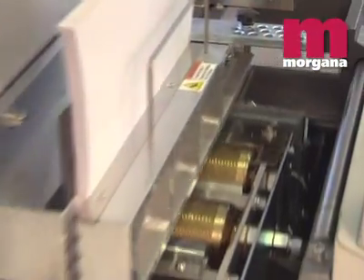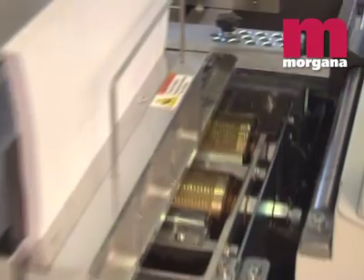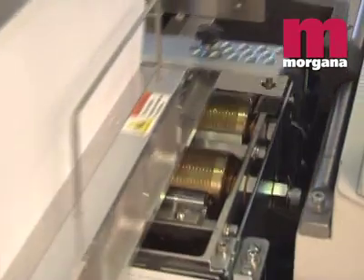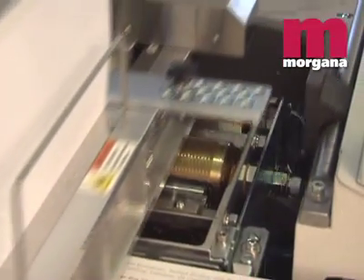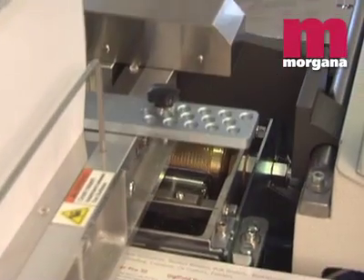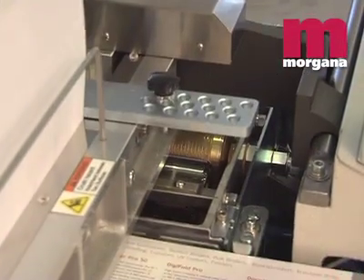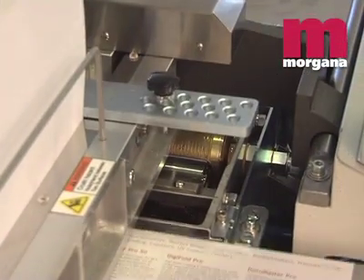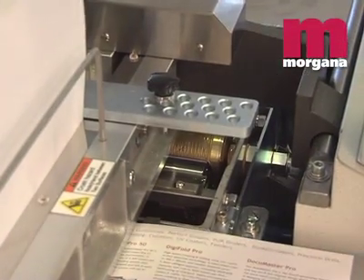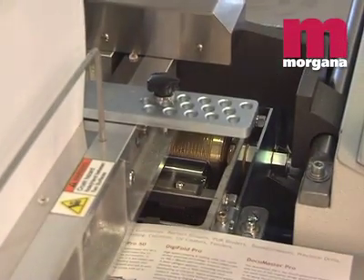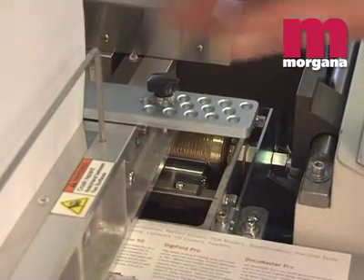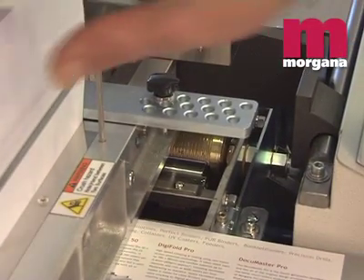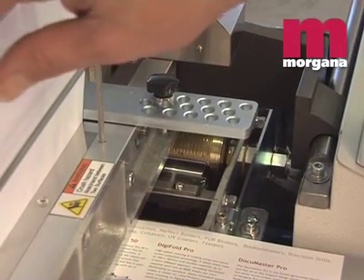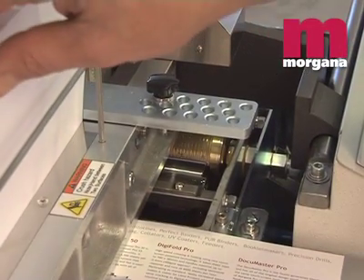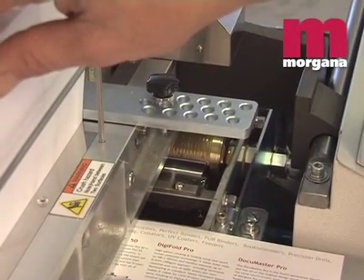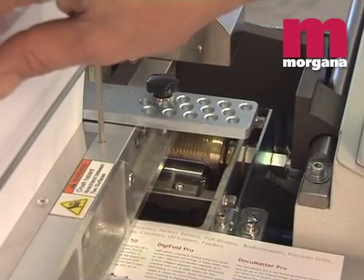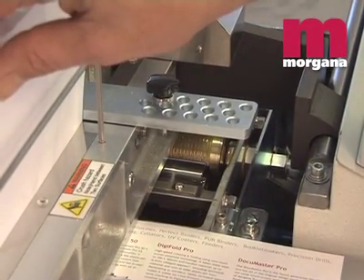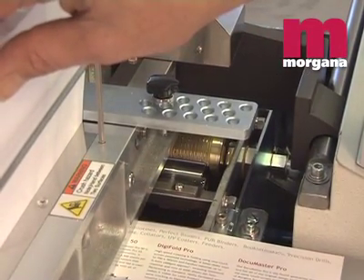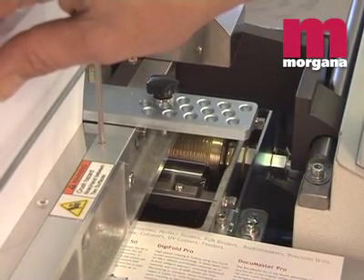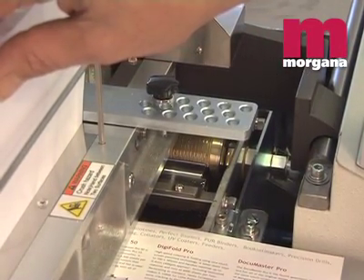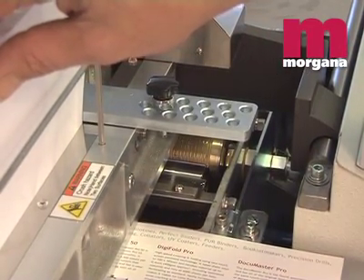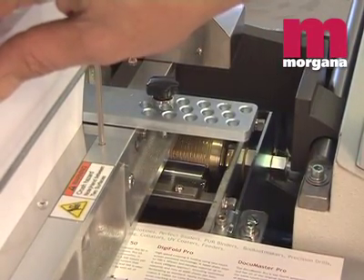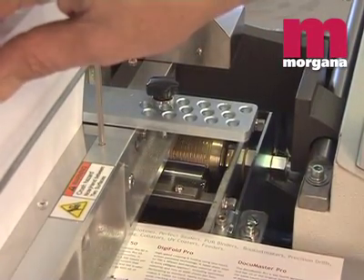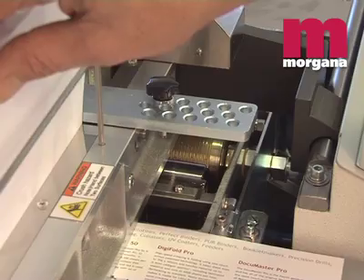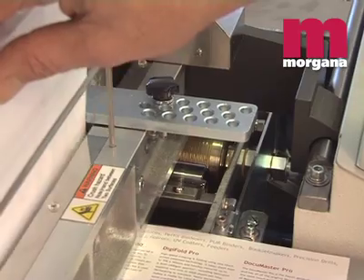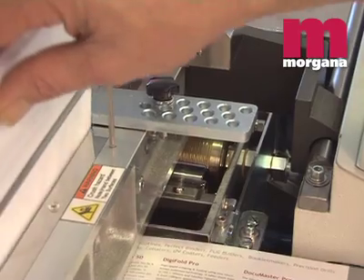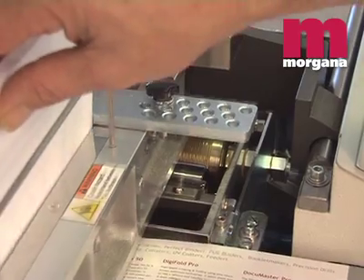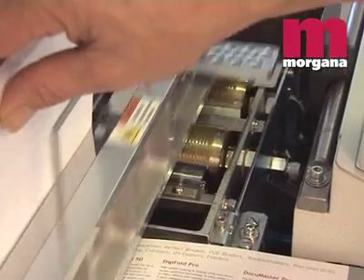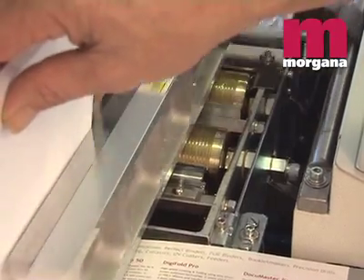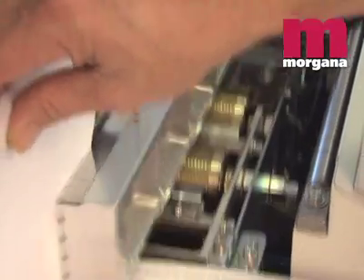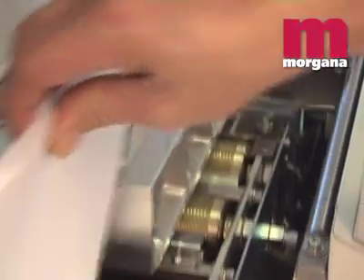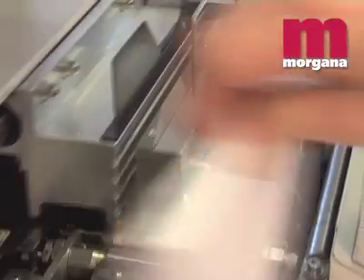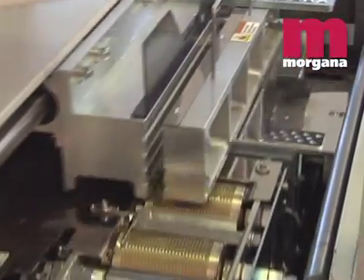The spine preparation head incorporates a powerful slitting and sheet fanning device that allows maximum glue penetration of the spine.